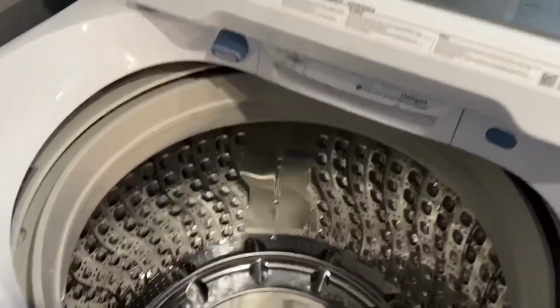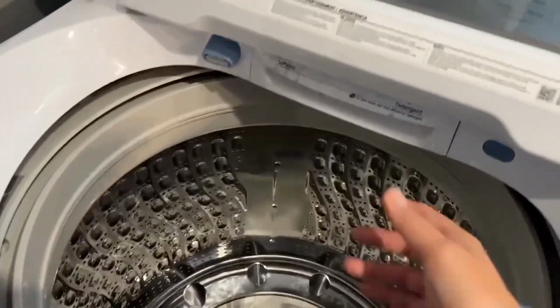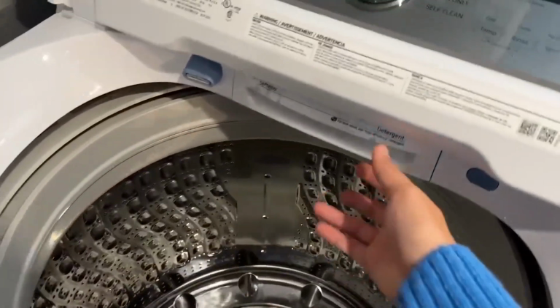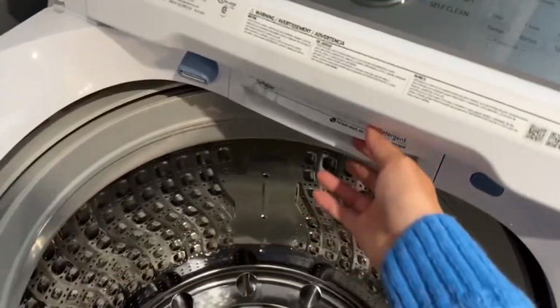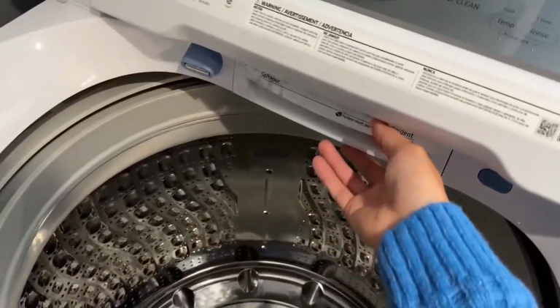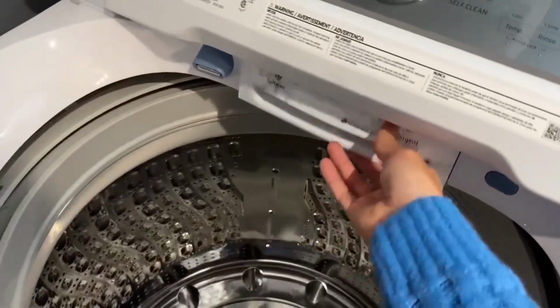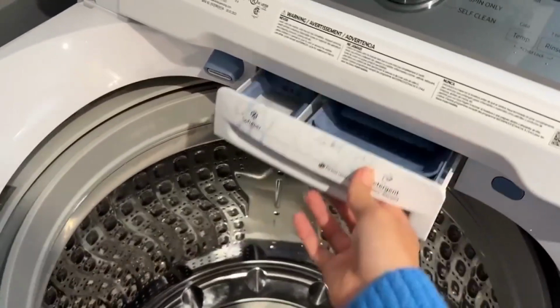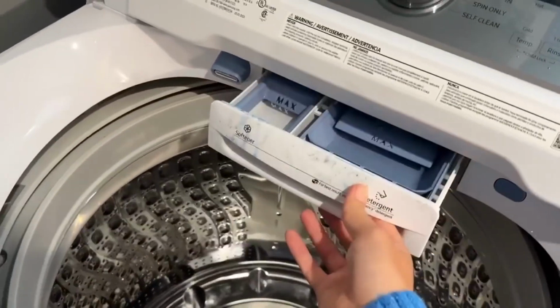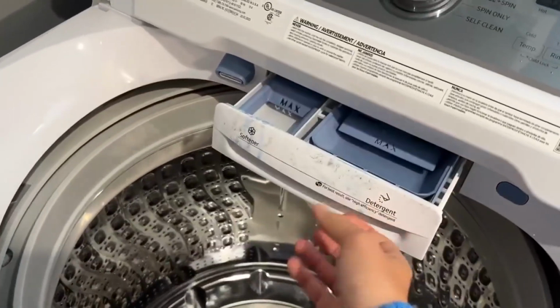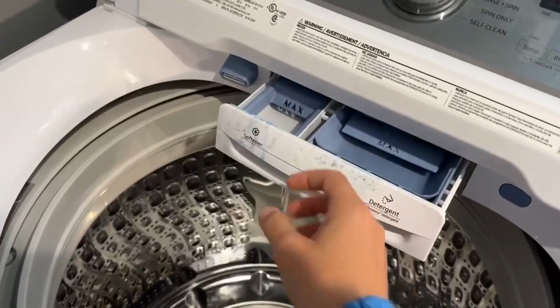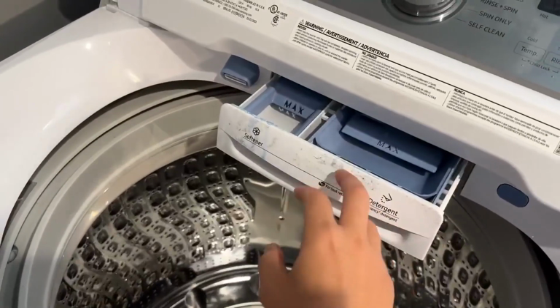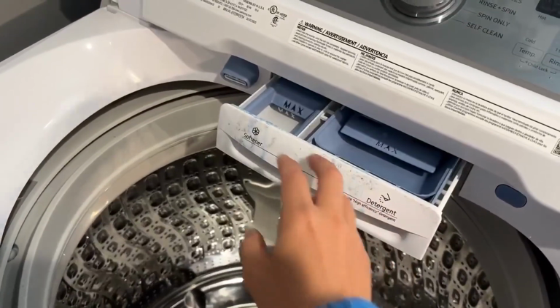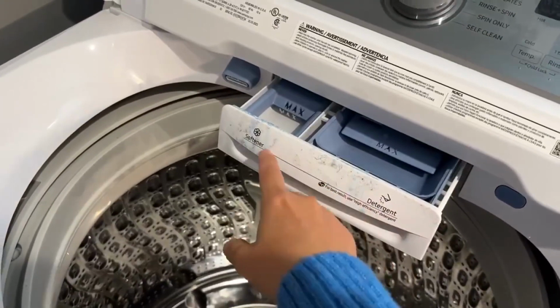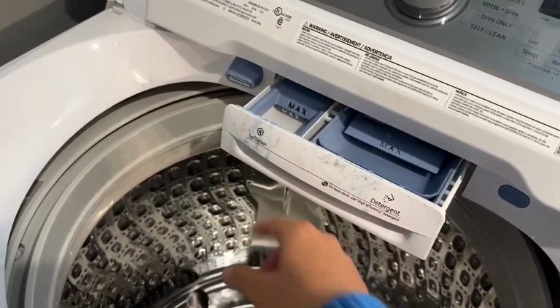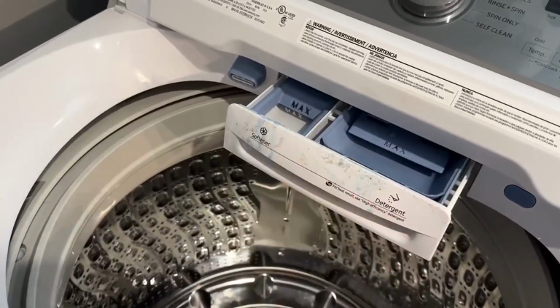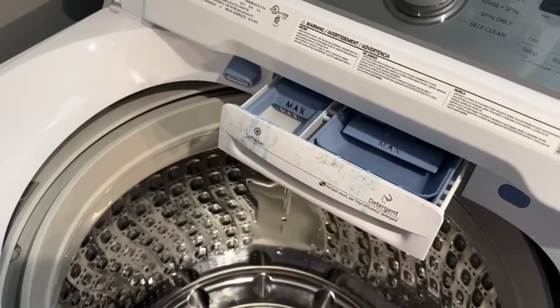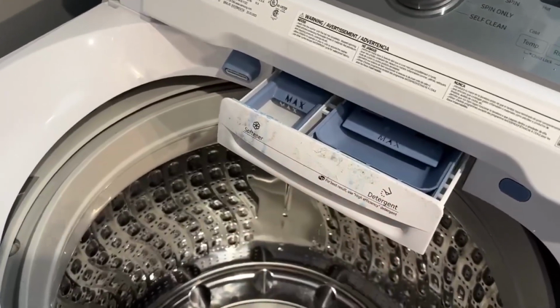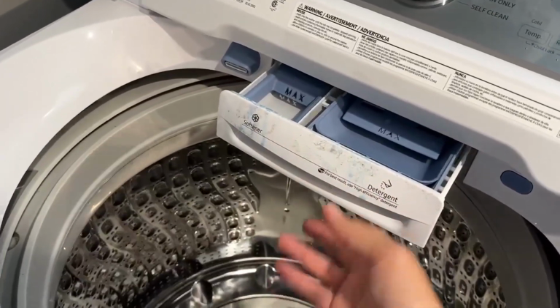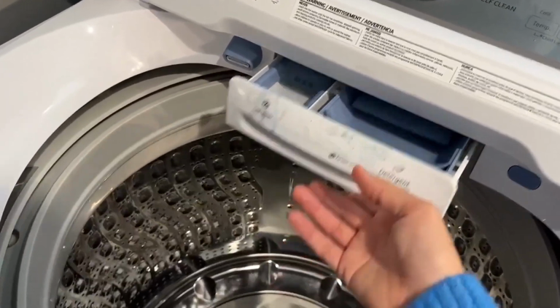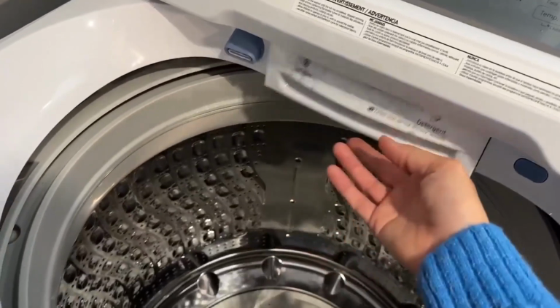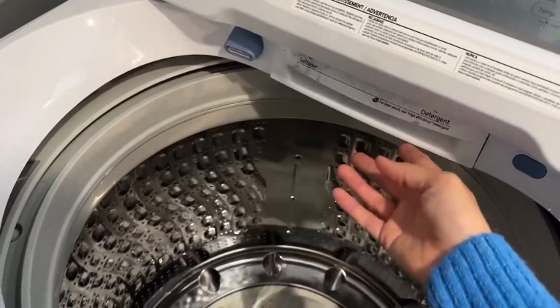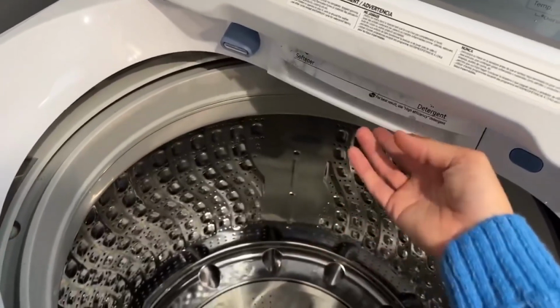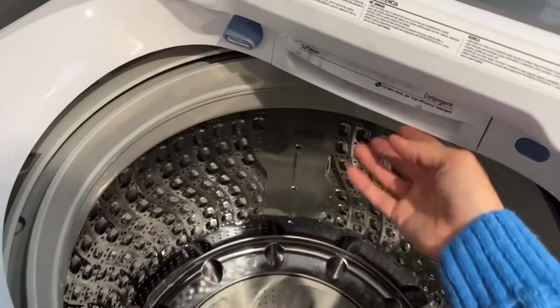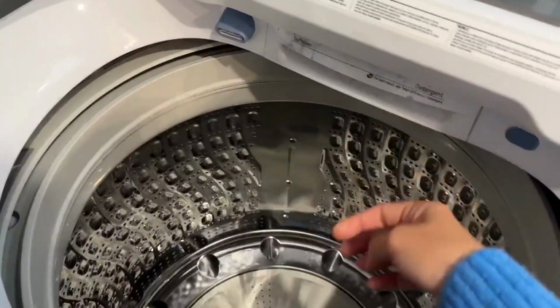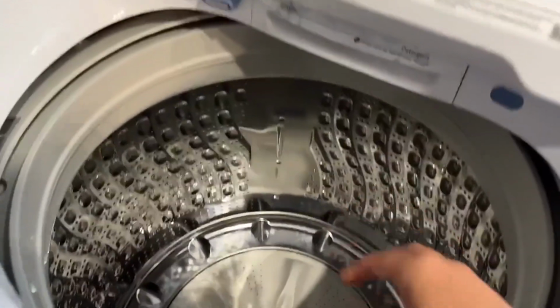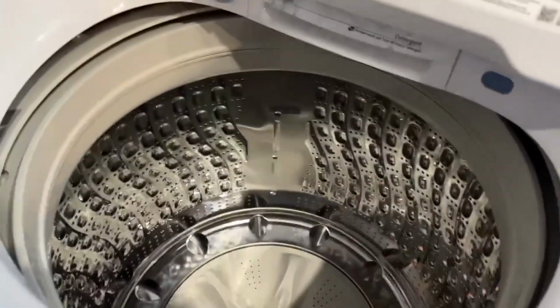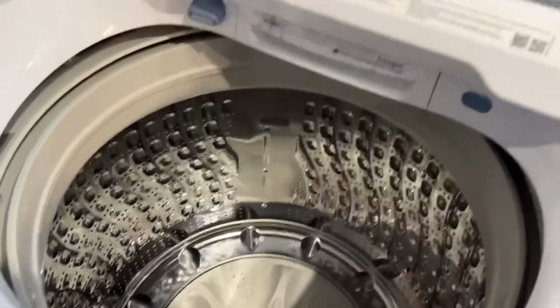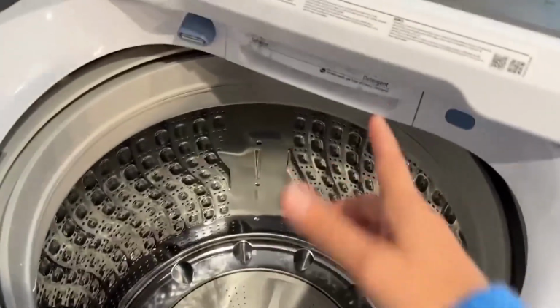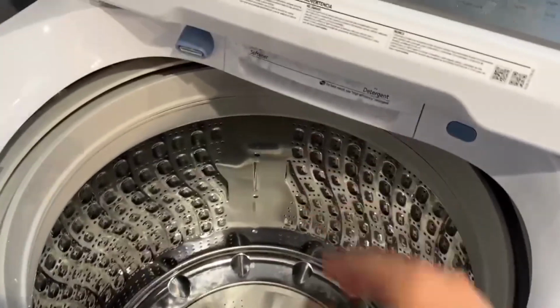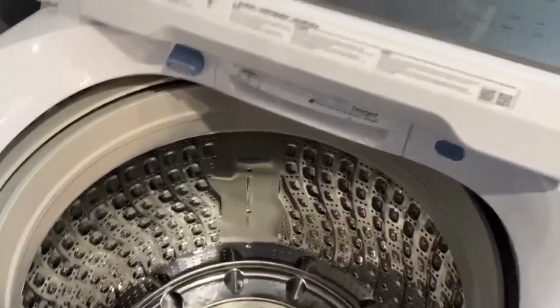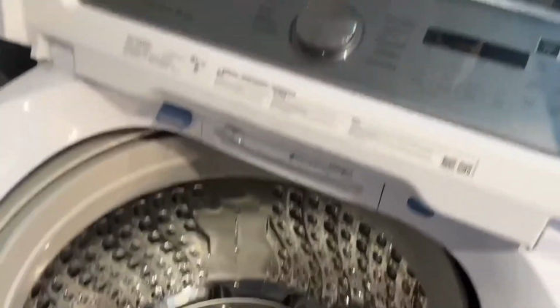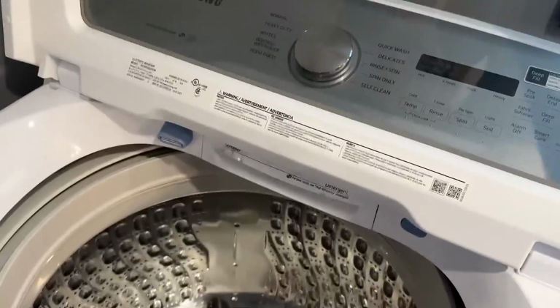We just put our liquid detergent and softener in here. Occasionally we use the pods, but I prefer the liquid one.